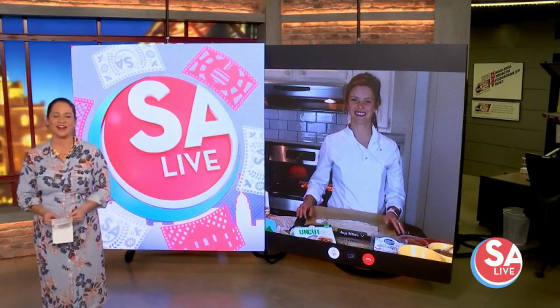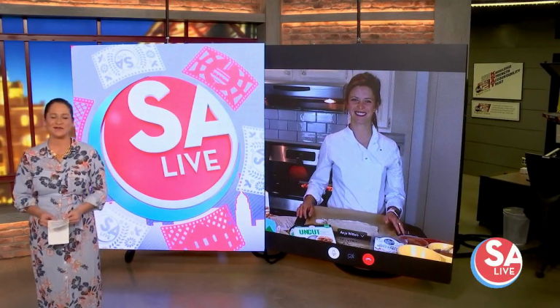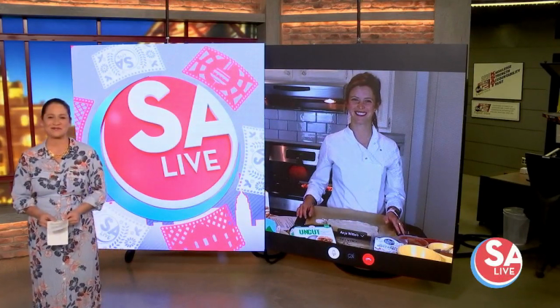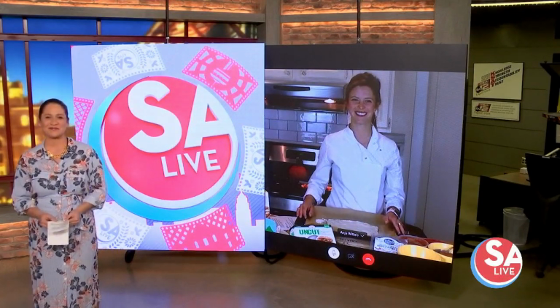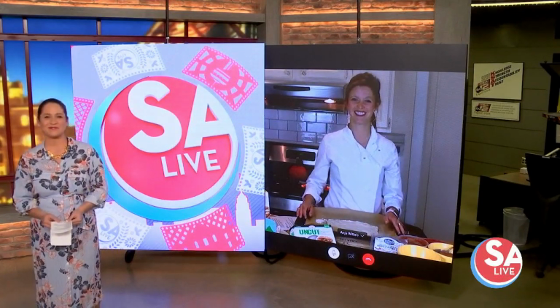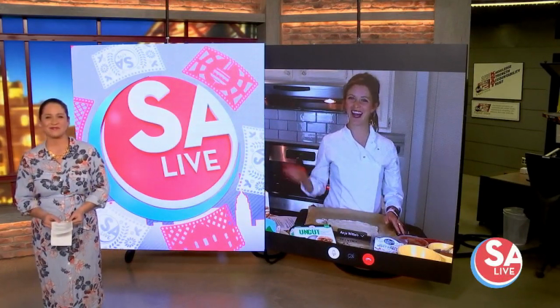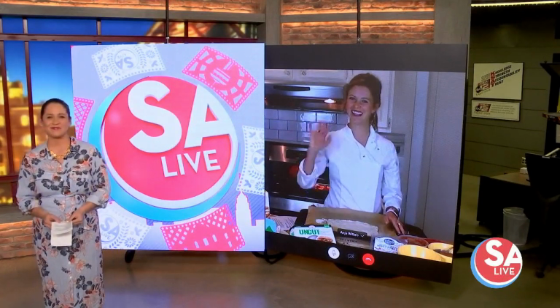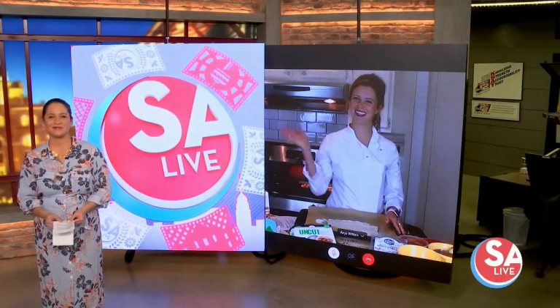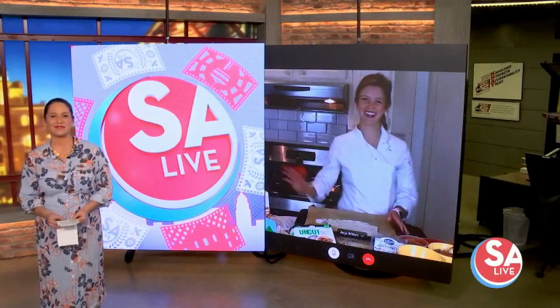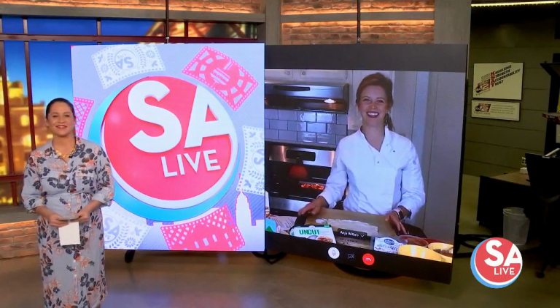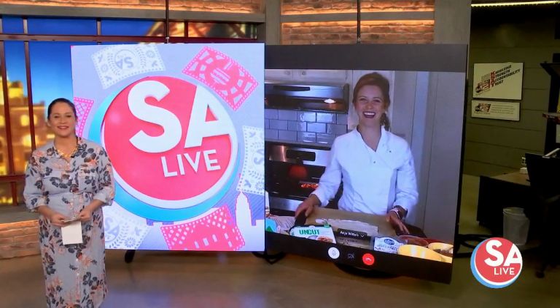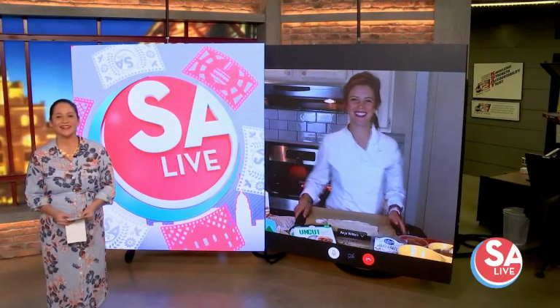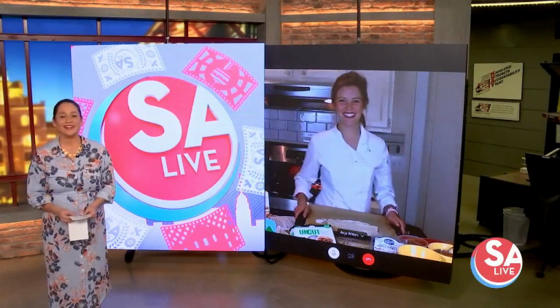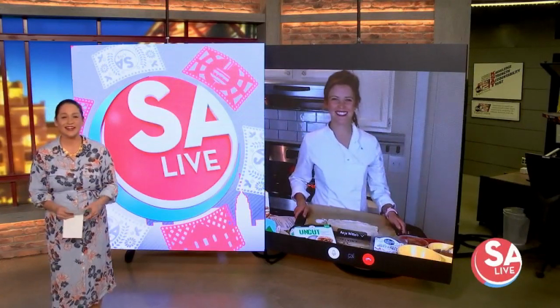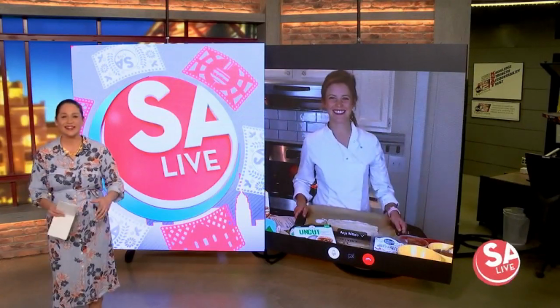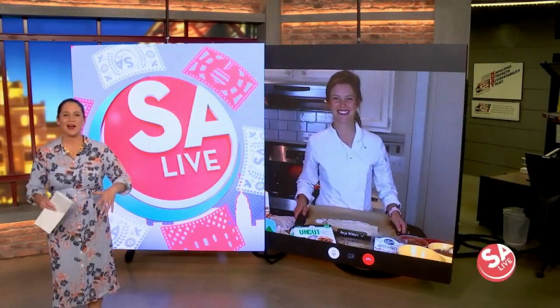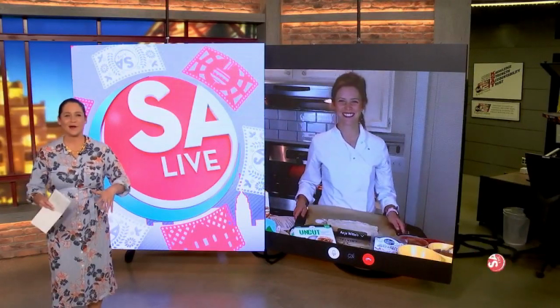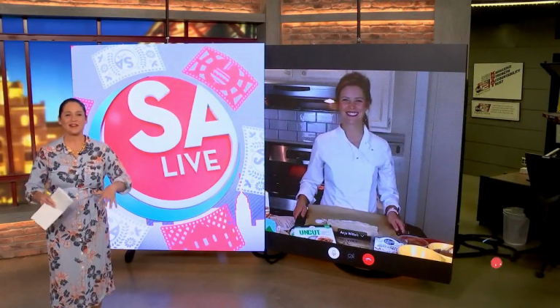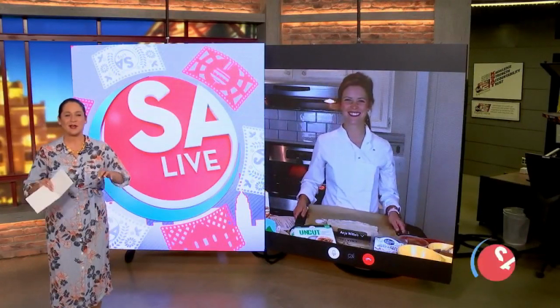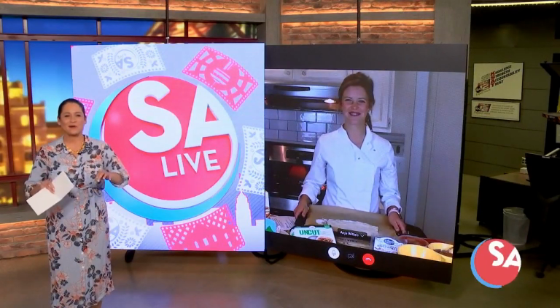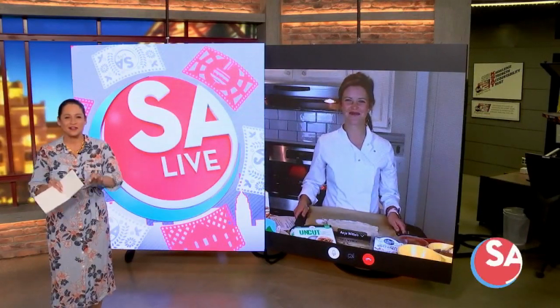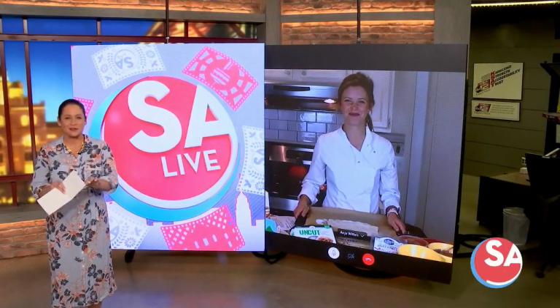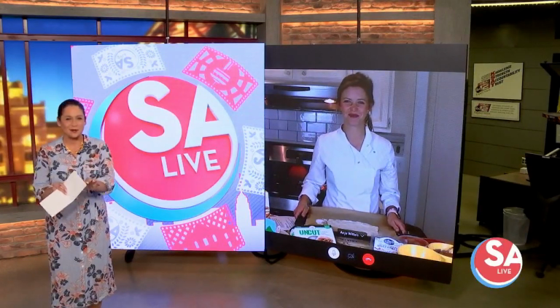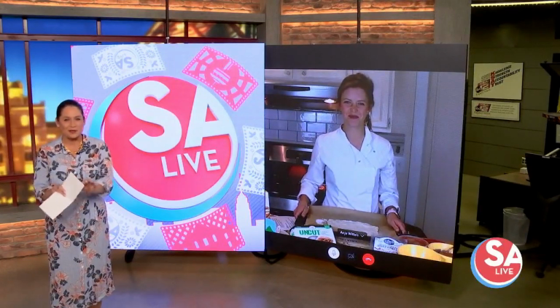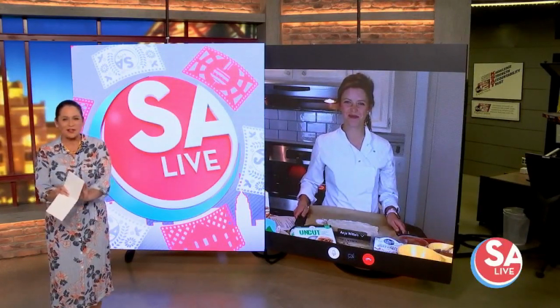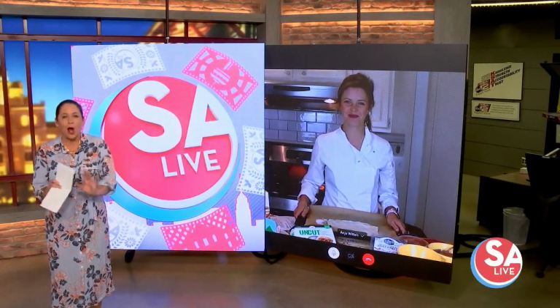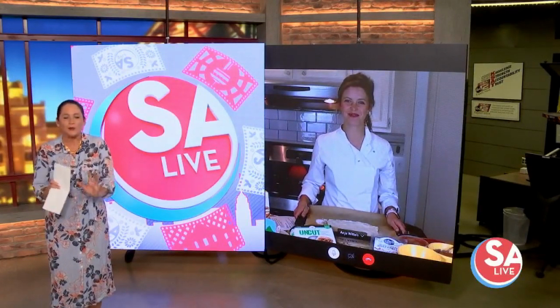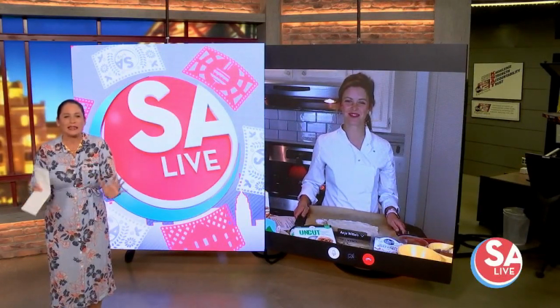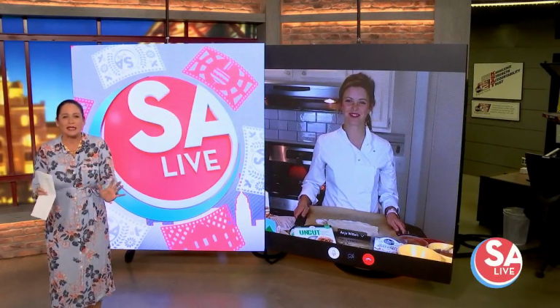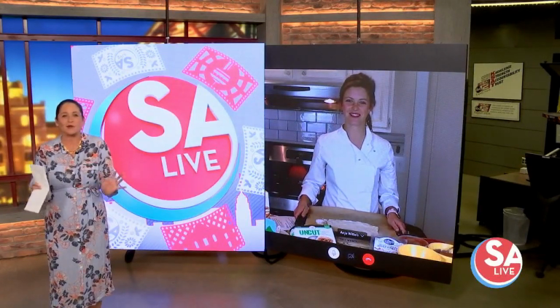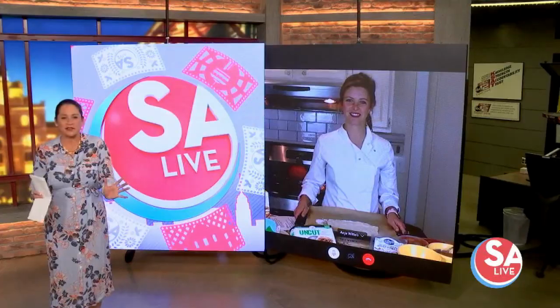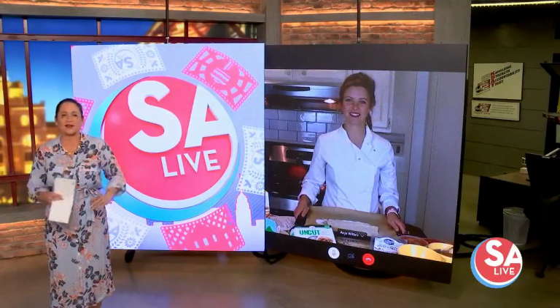Hey there! Hi there! Good. So tell us about this Halloween themed recipe.